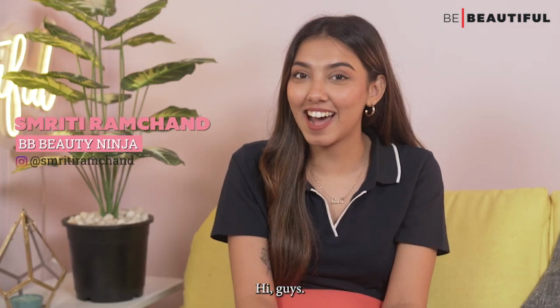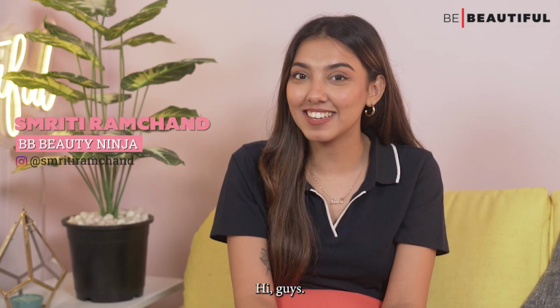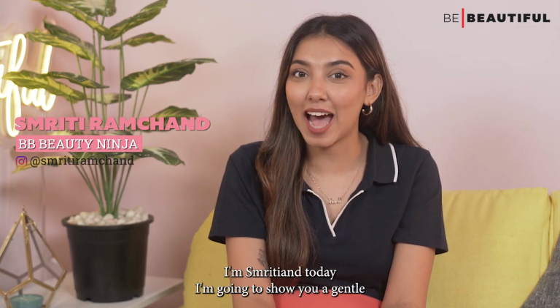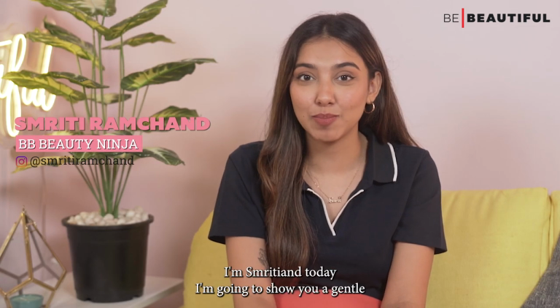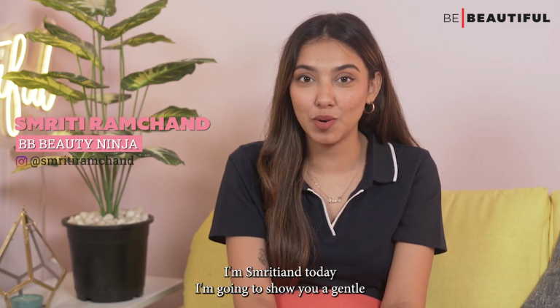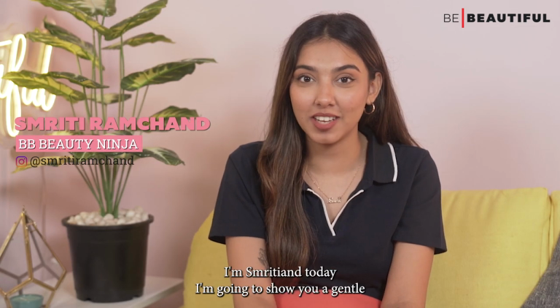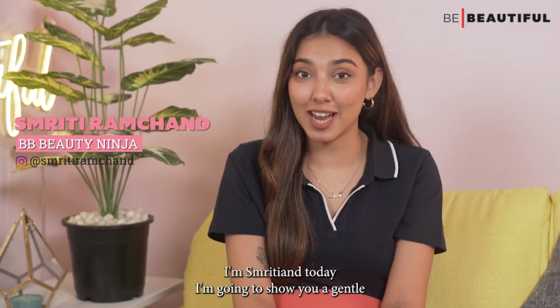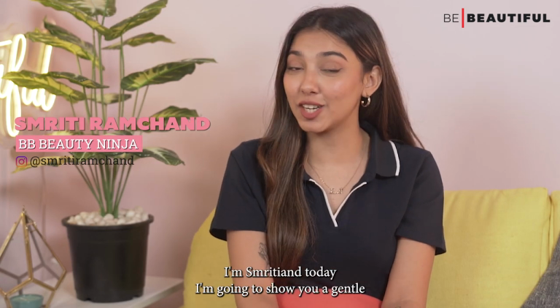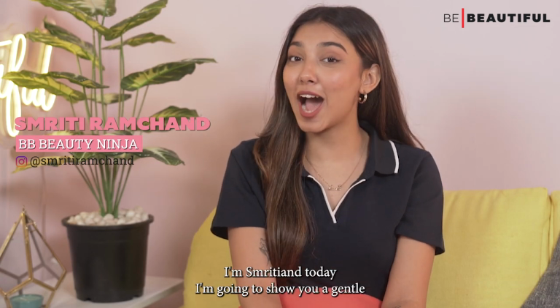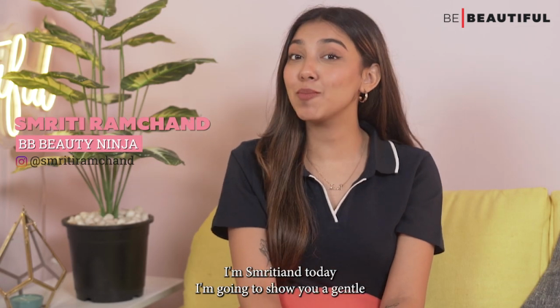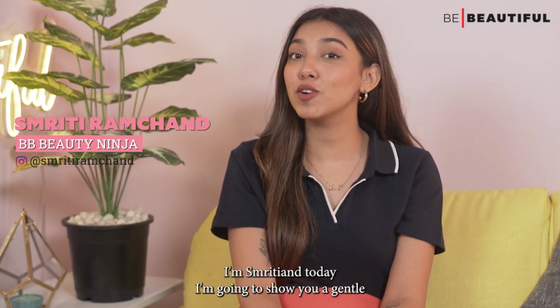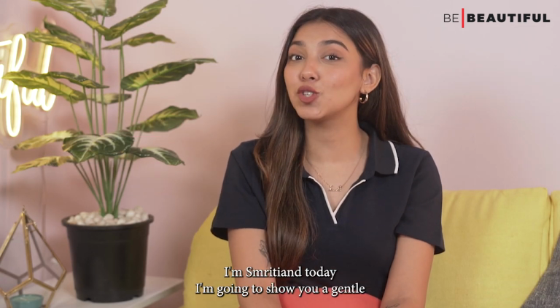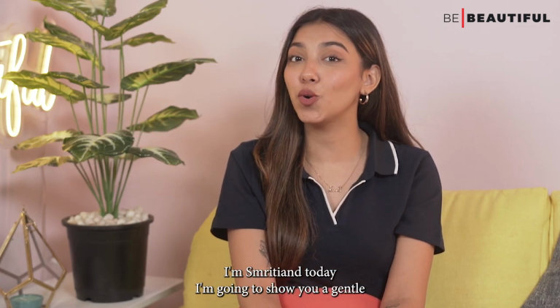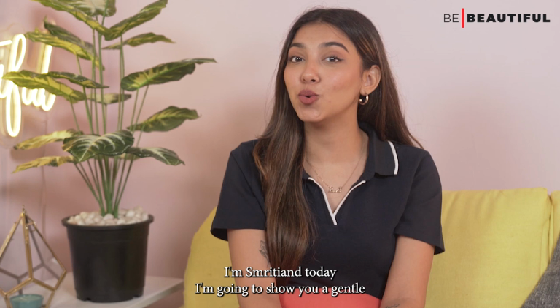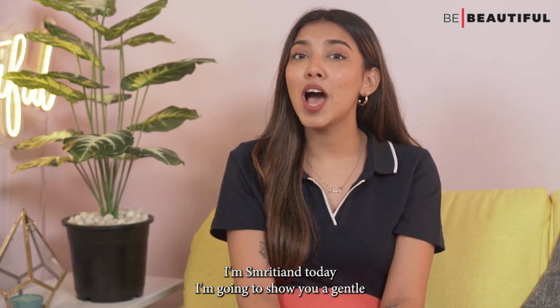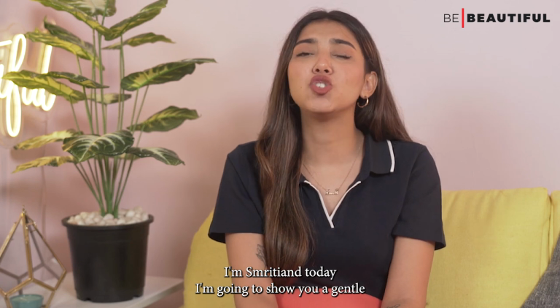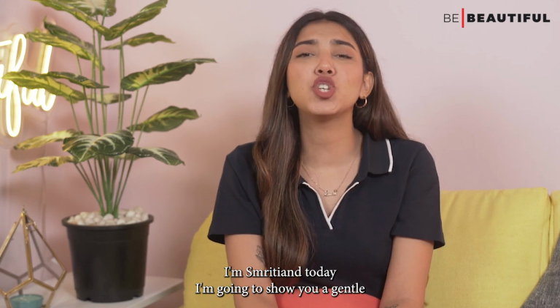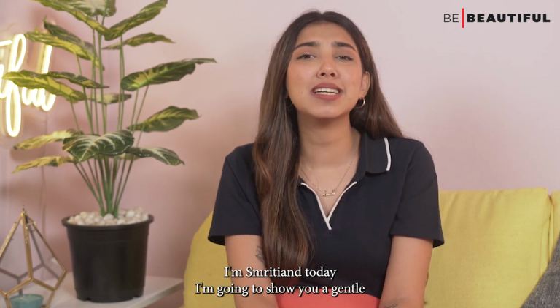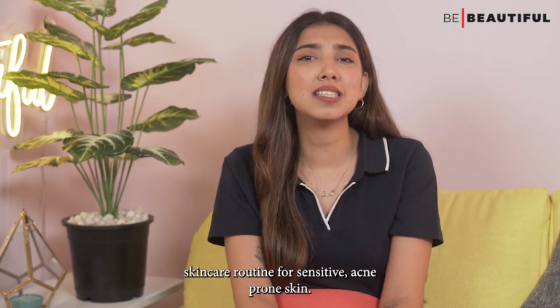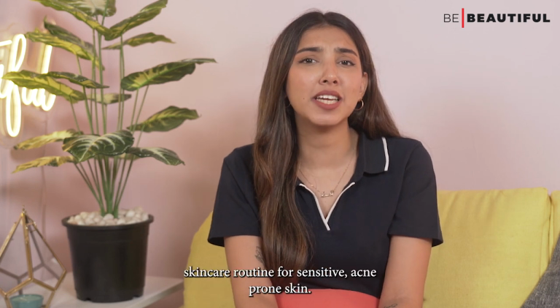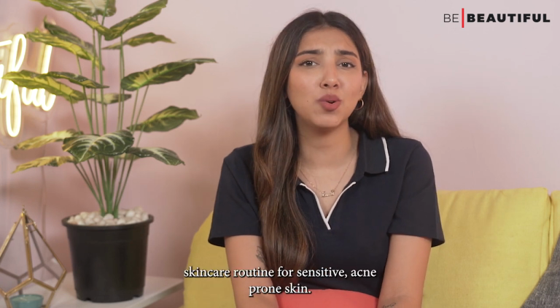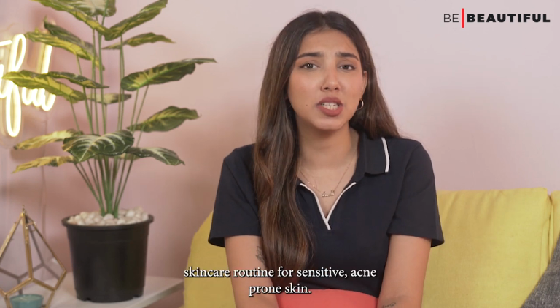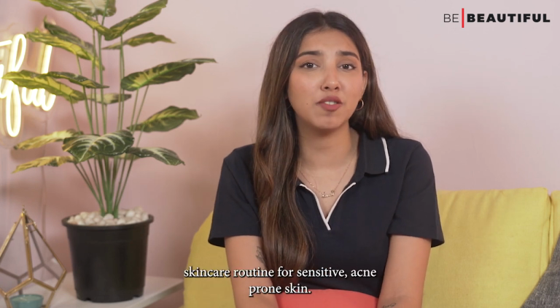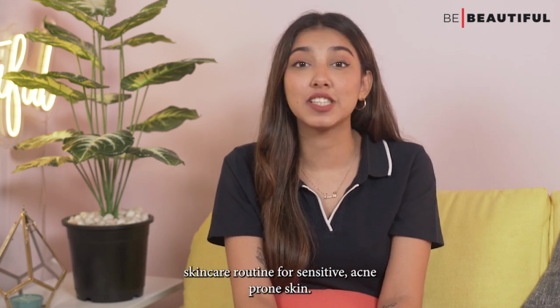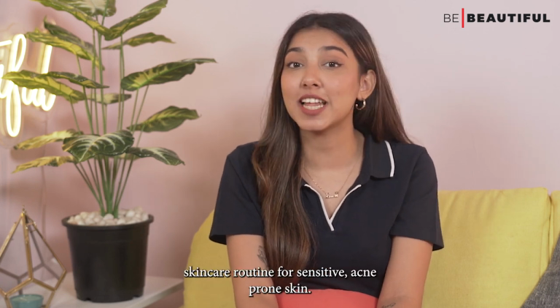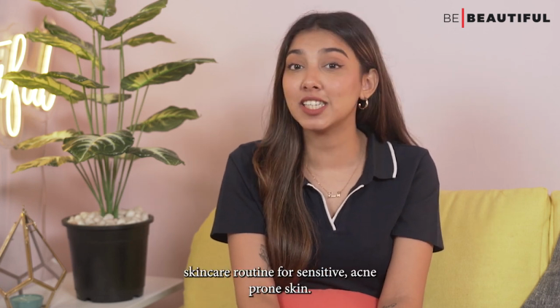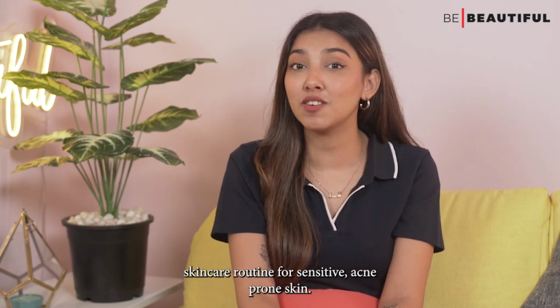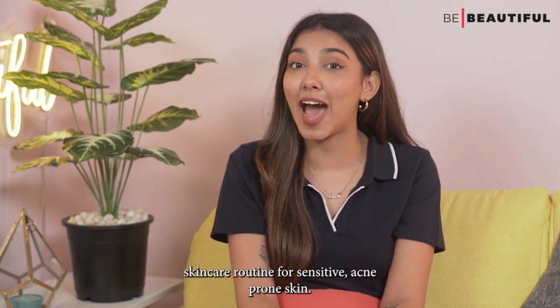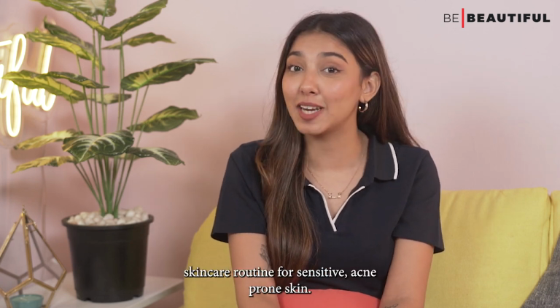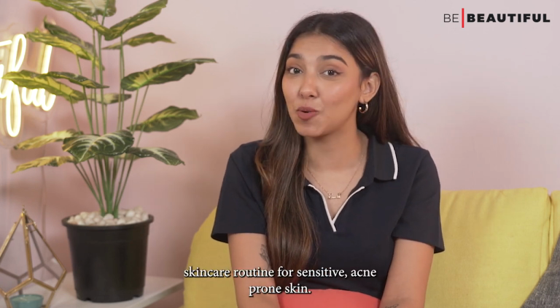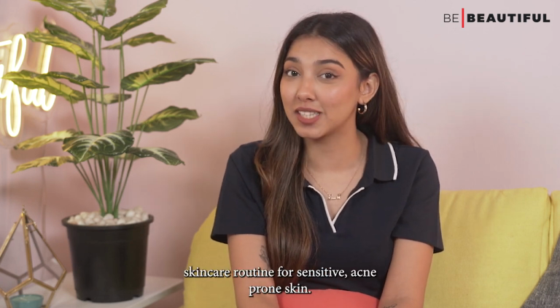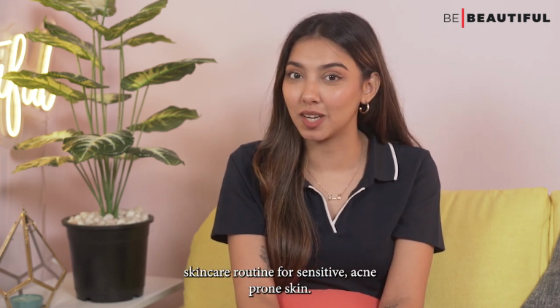Hi guys, I'm Smriti and today I'm going to show you a general skincare routine for sensitive acne-prone skin.